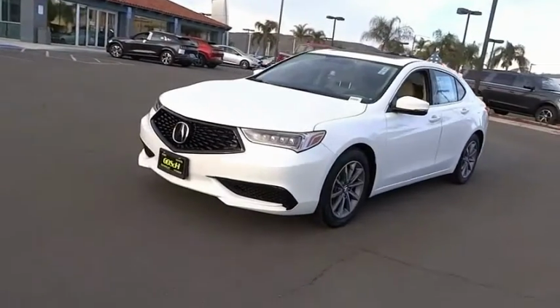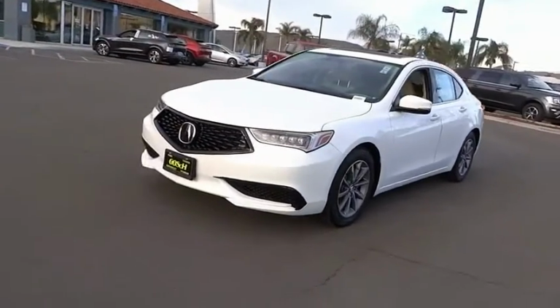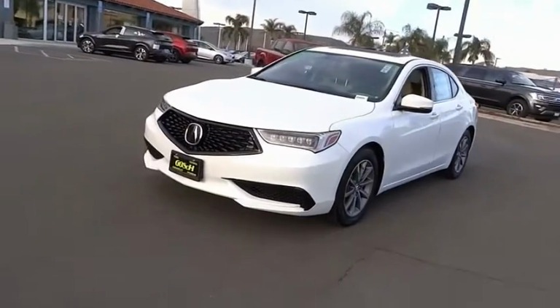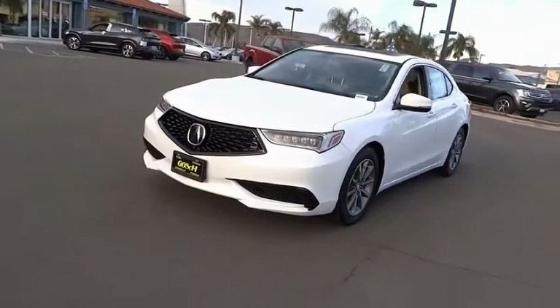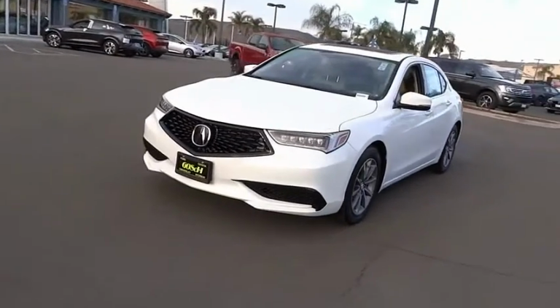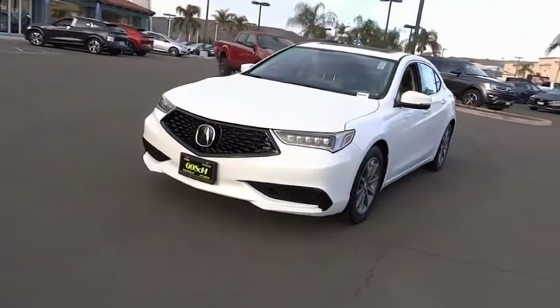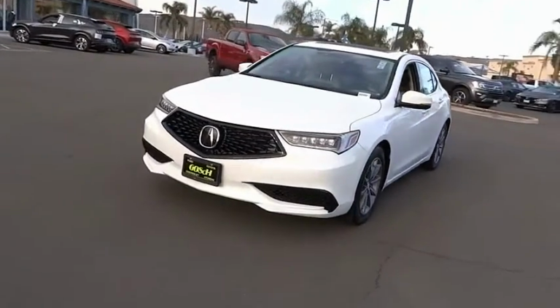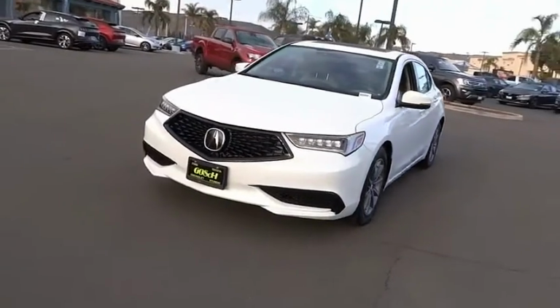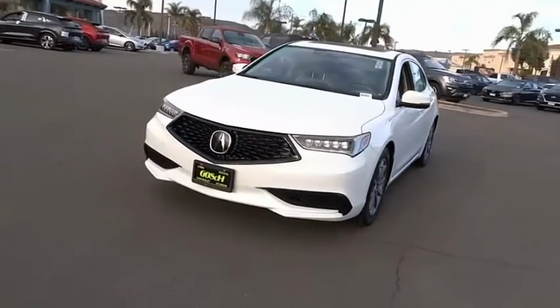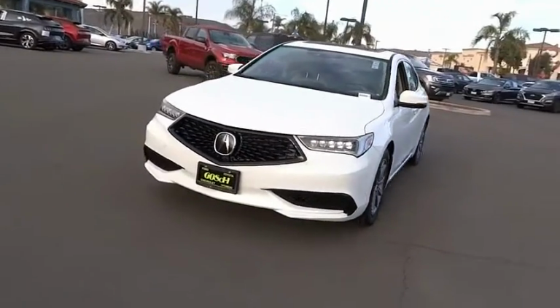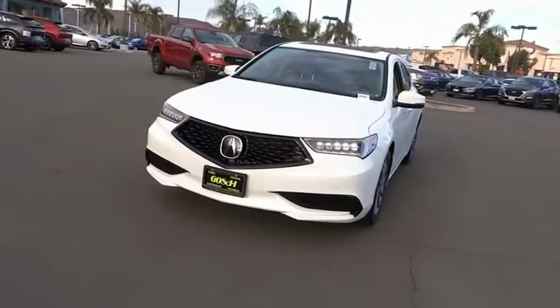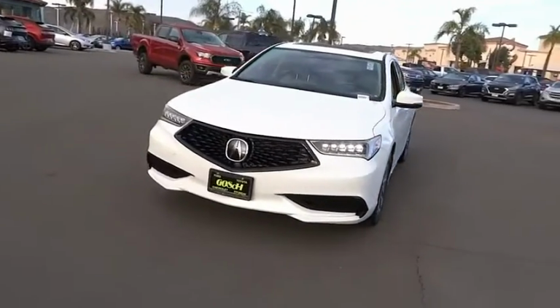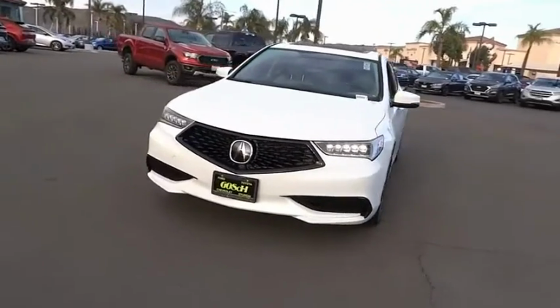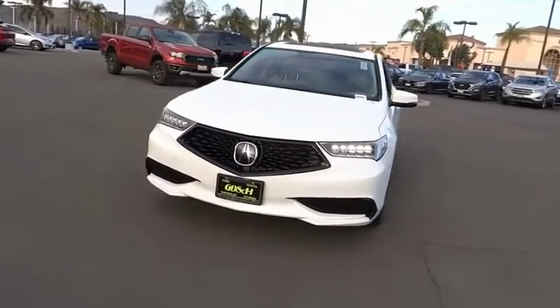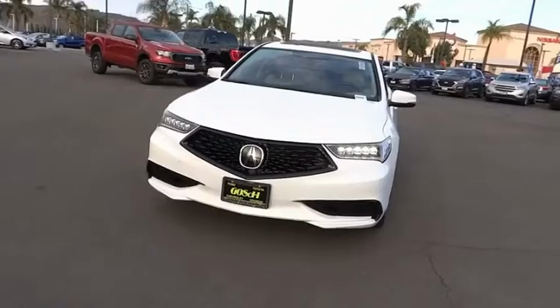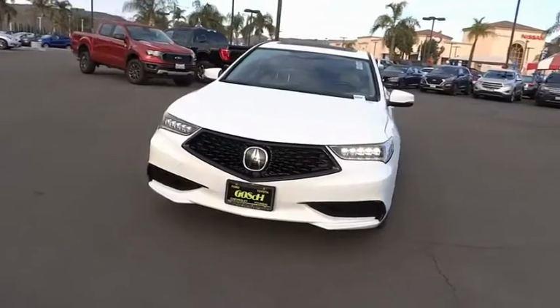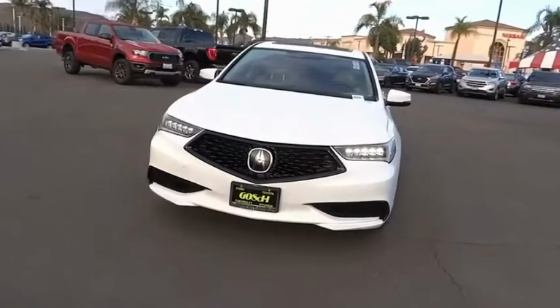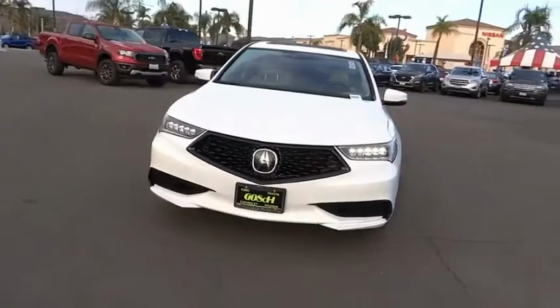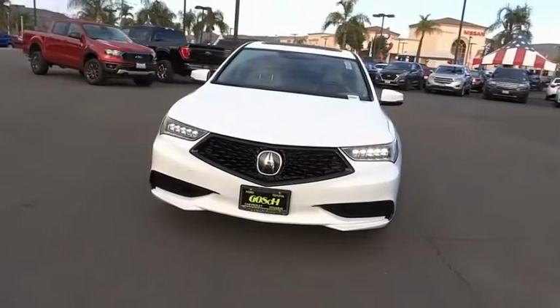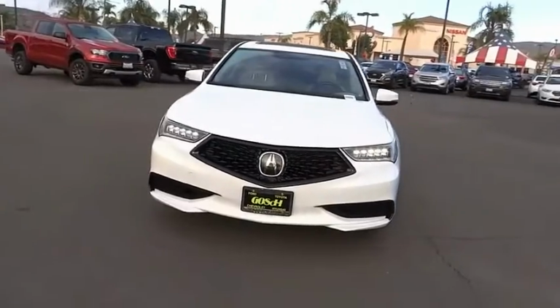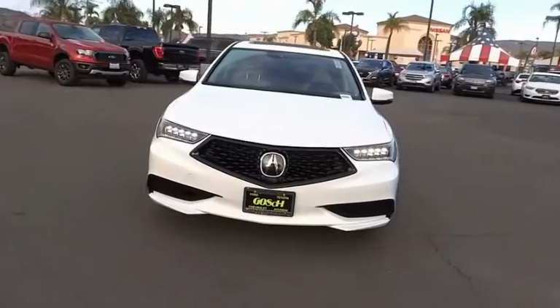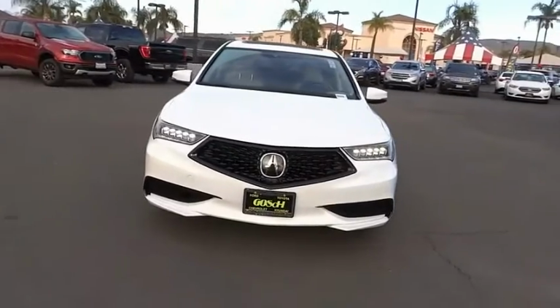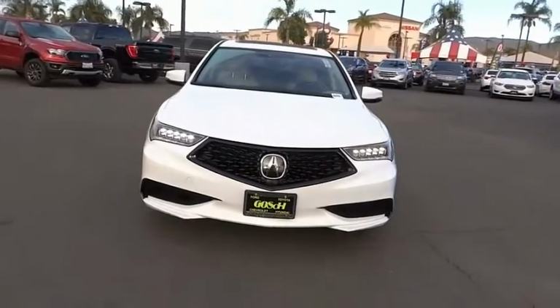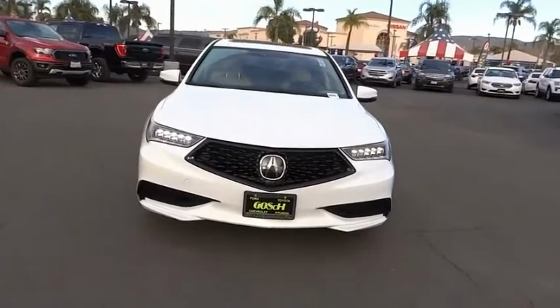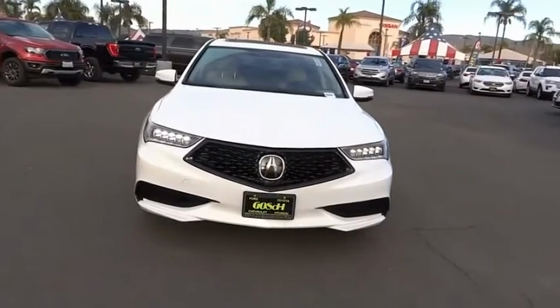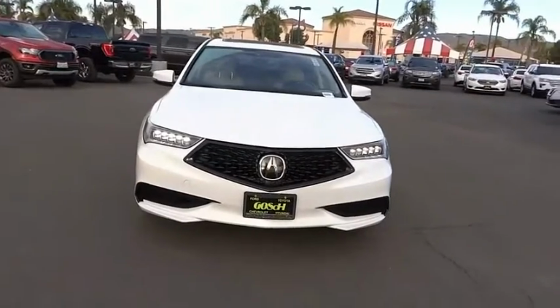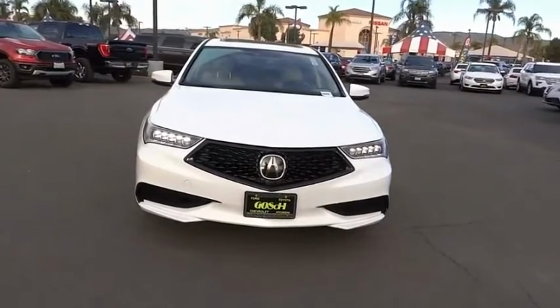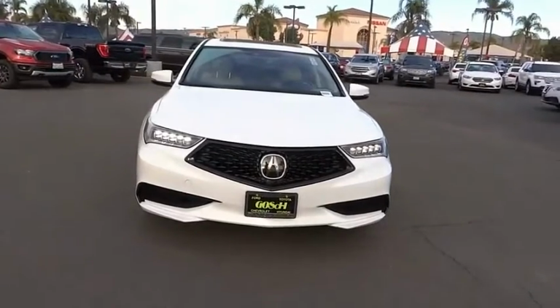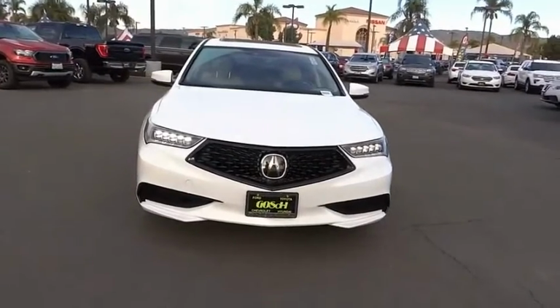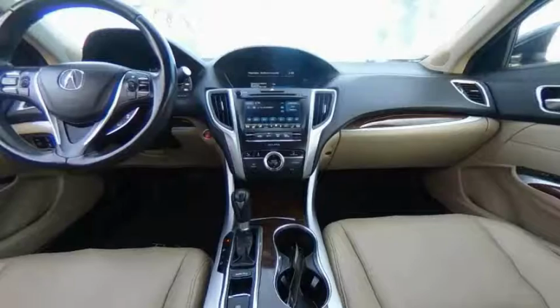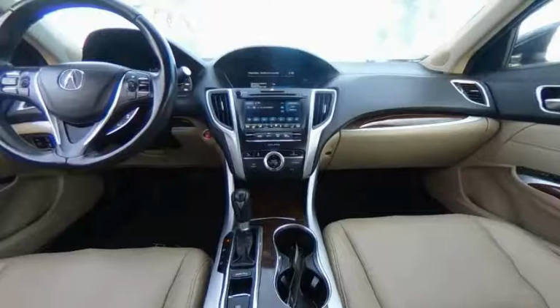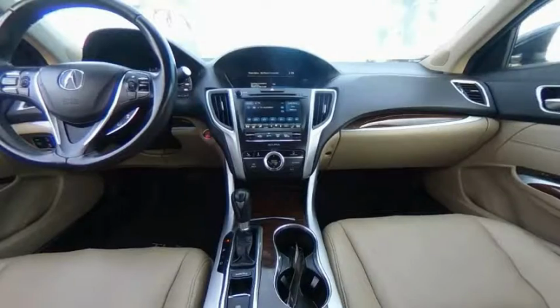Power moonroof, four-wheel disc brakes, rear window defroster, heated front seats.